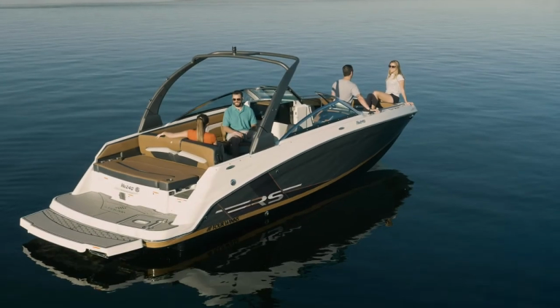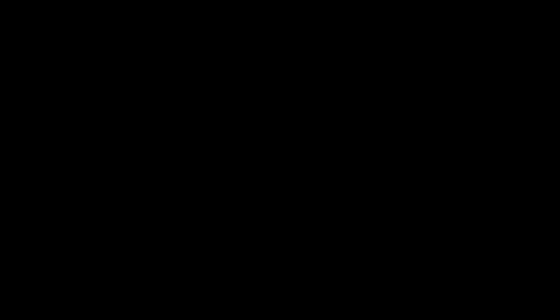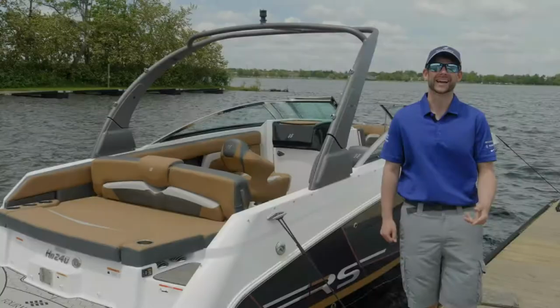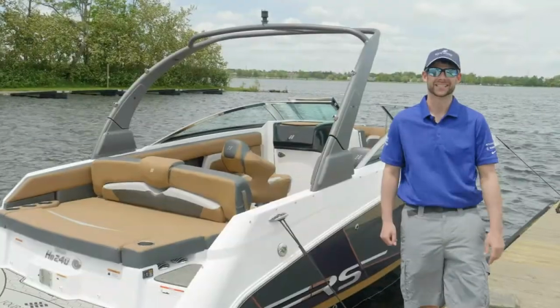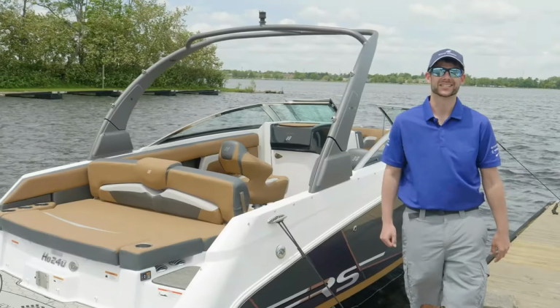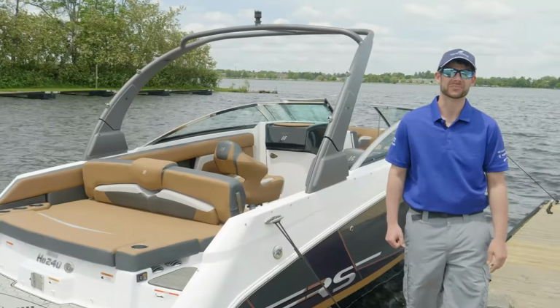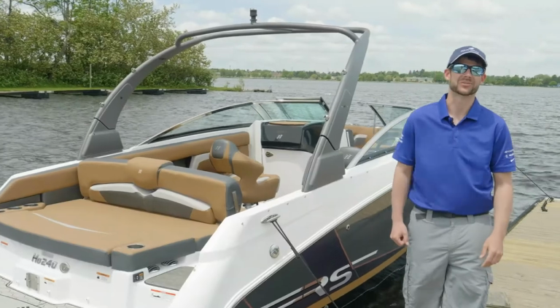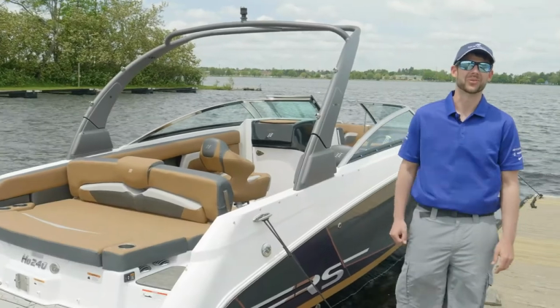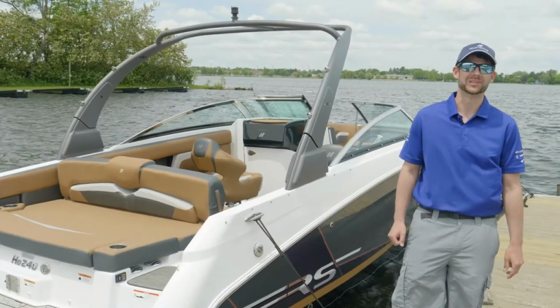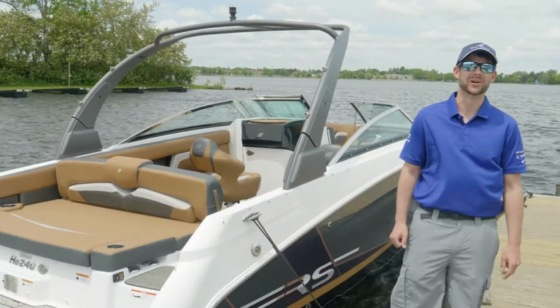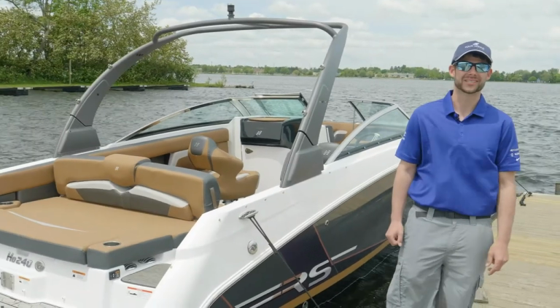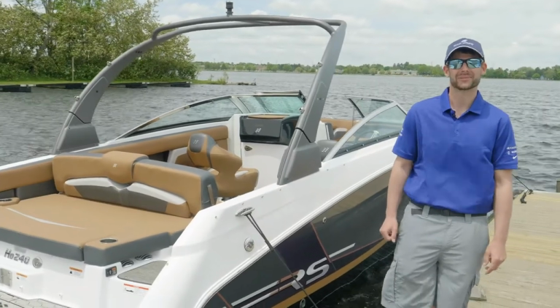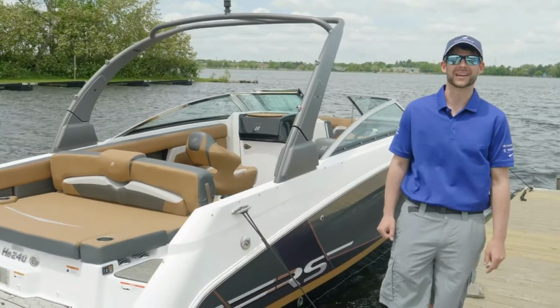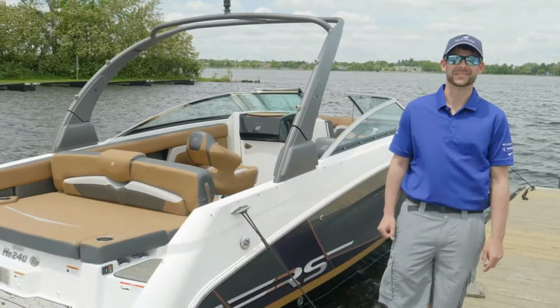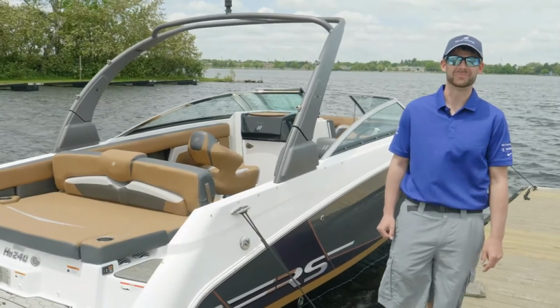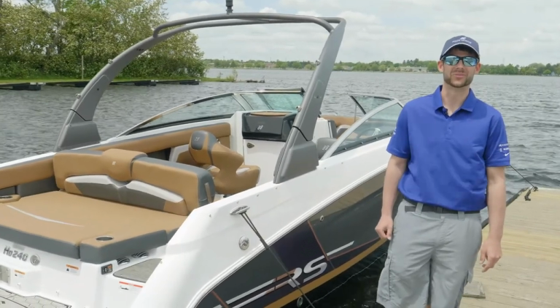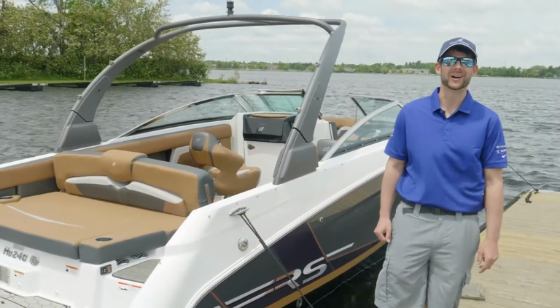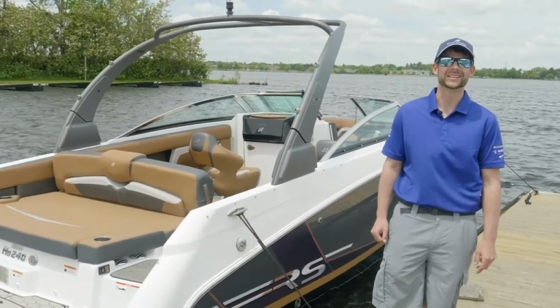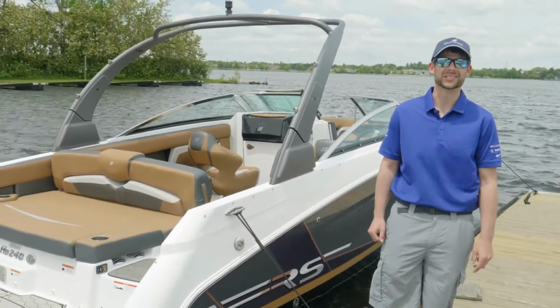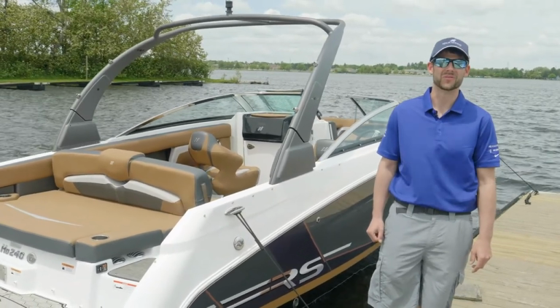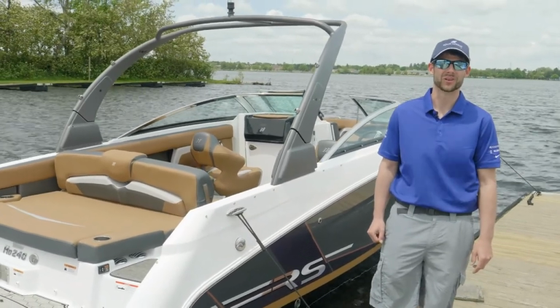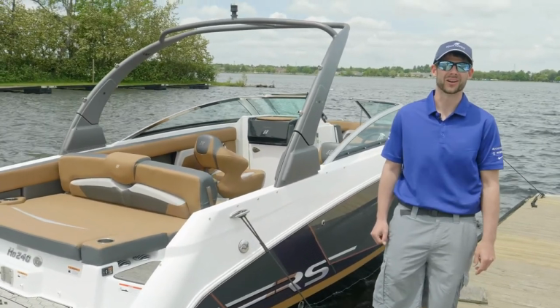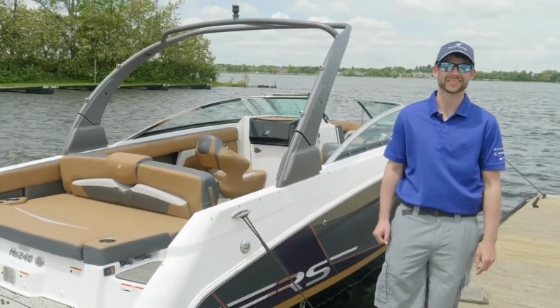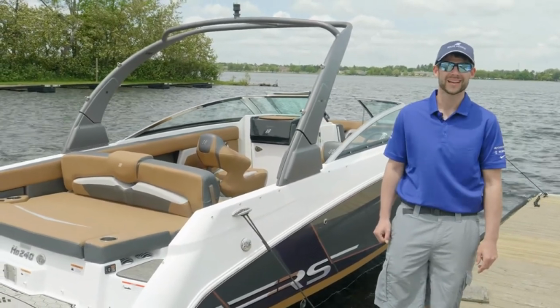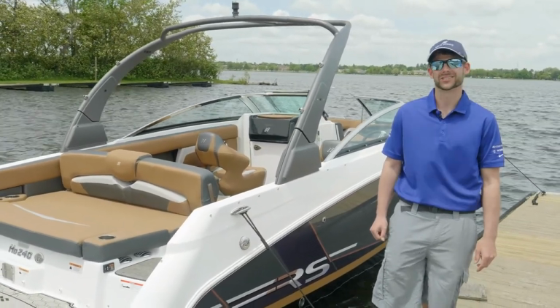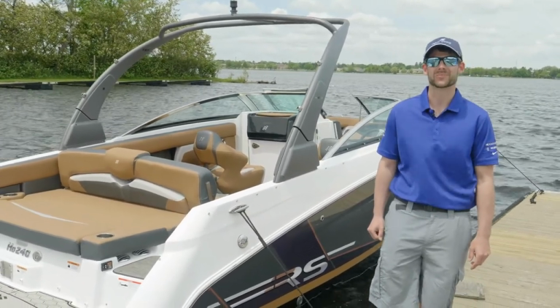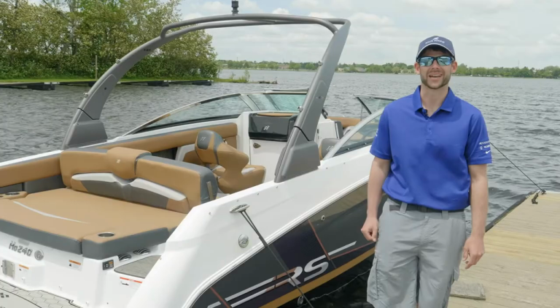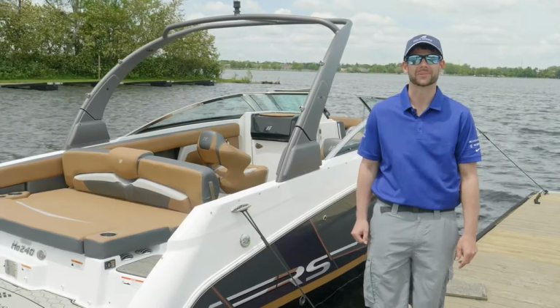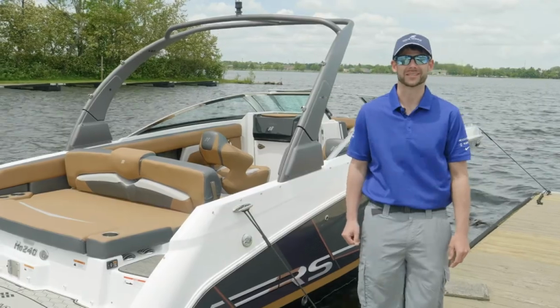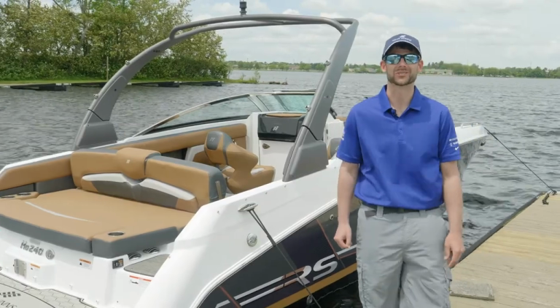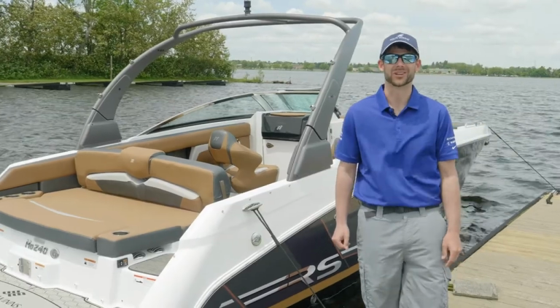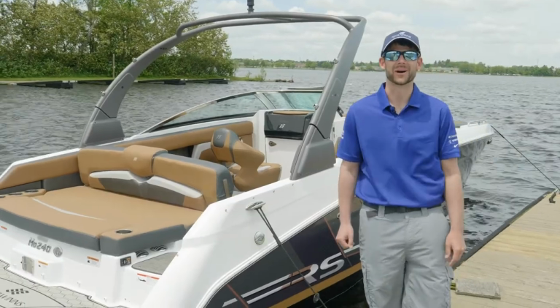Hey guys, Josh Buck from Four Winds Boats. Beside me is the beautiful HD 240 RS. Let's jump in the cockpit and see what she's all about.